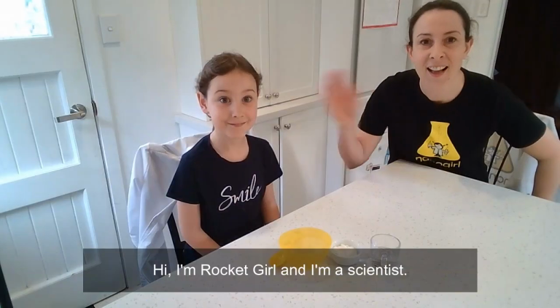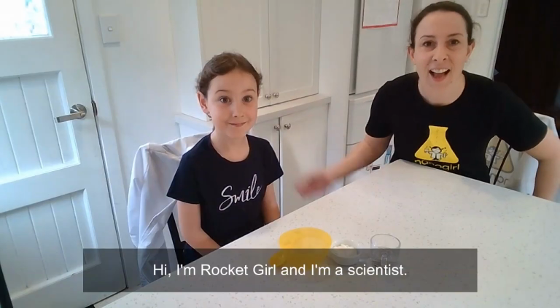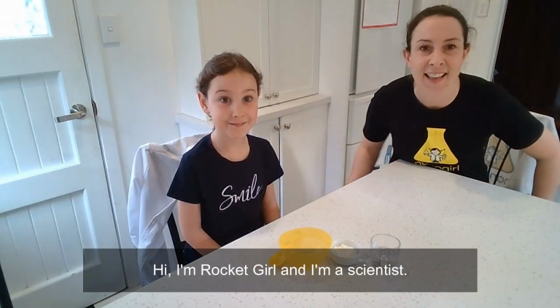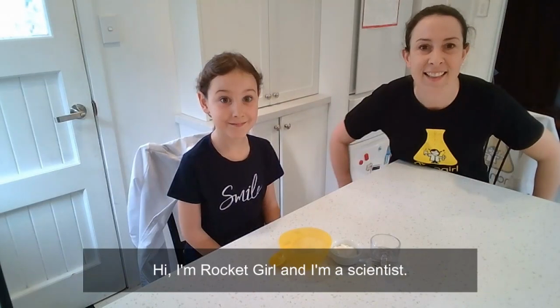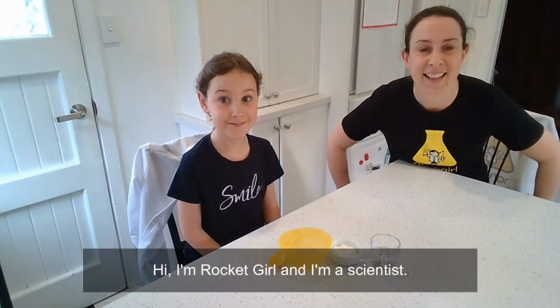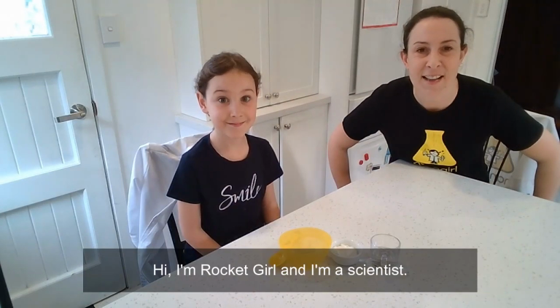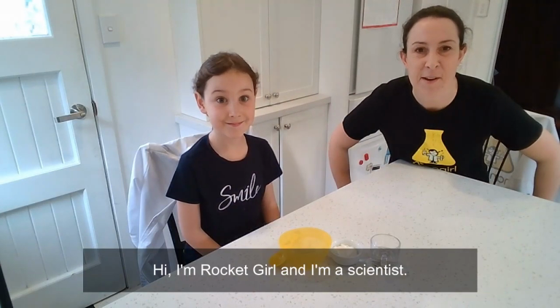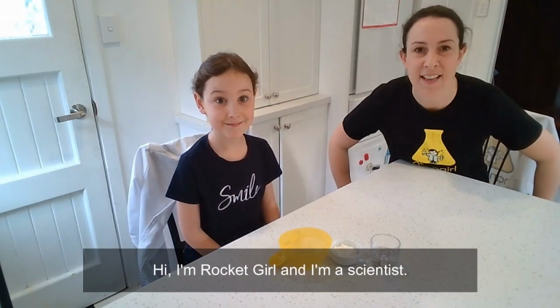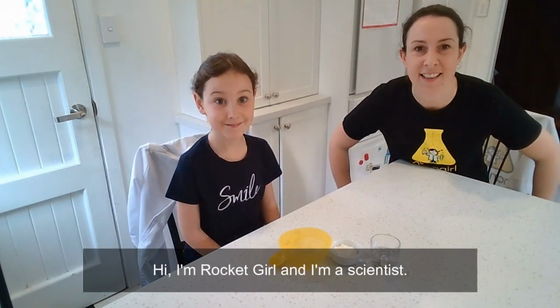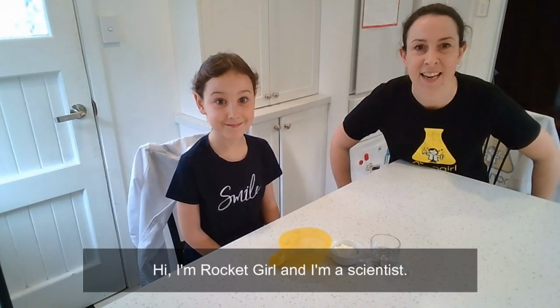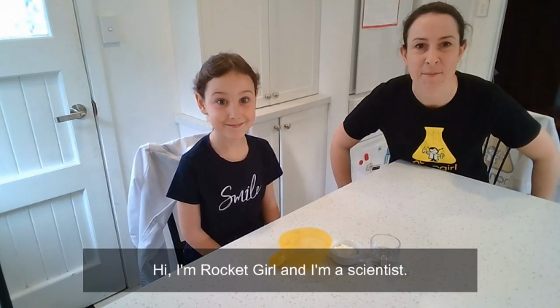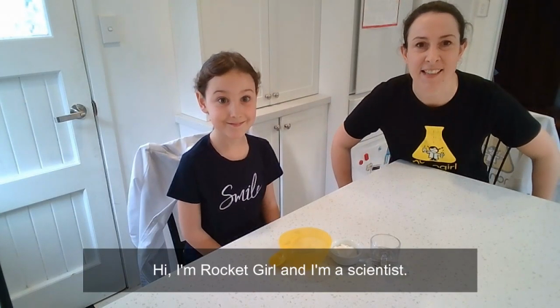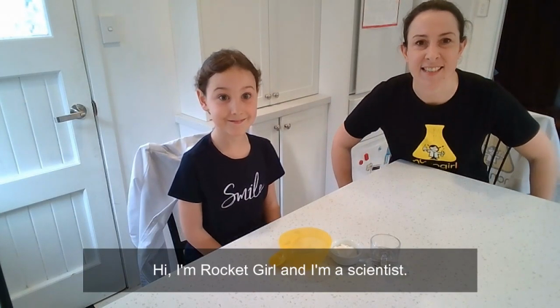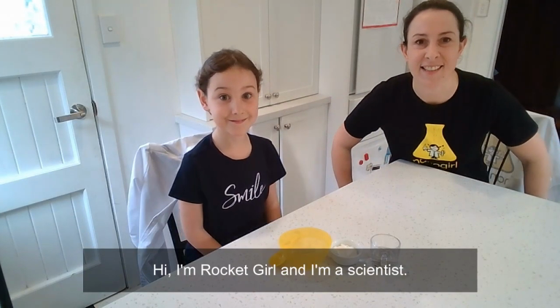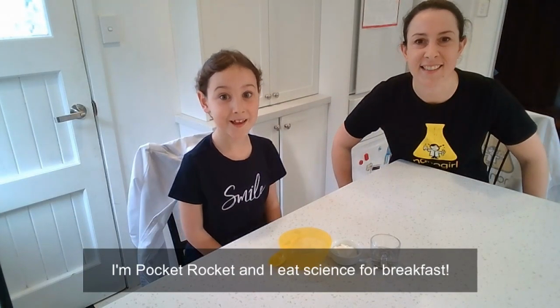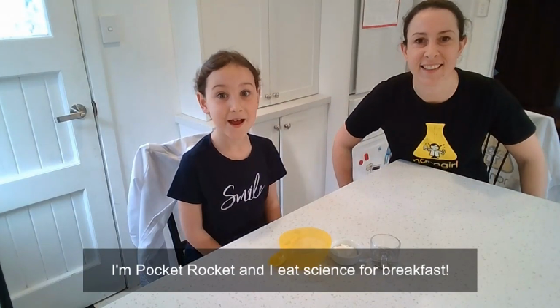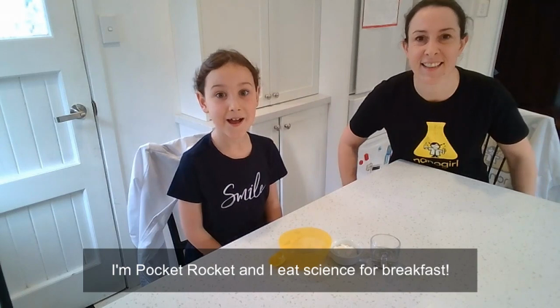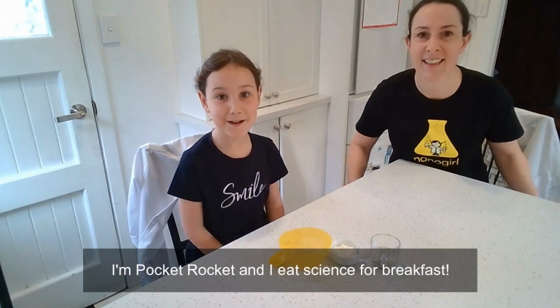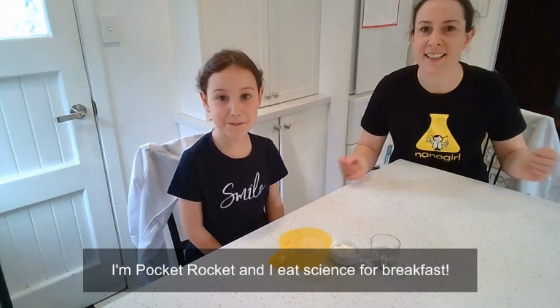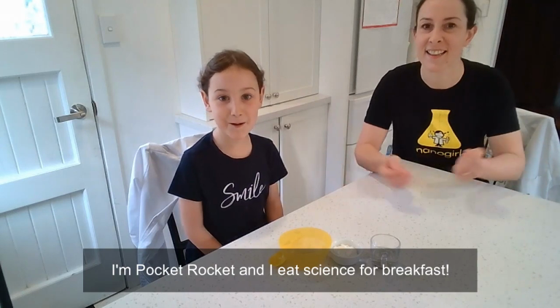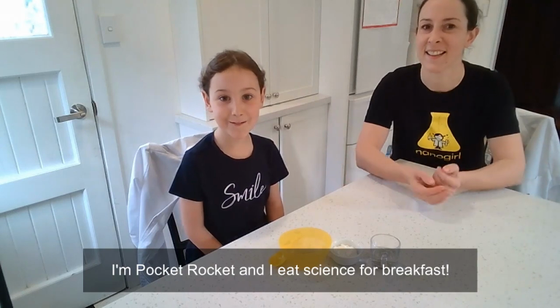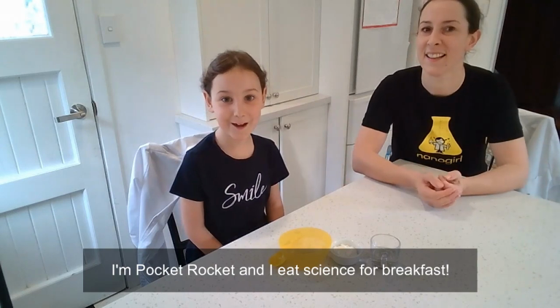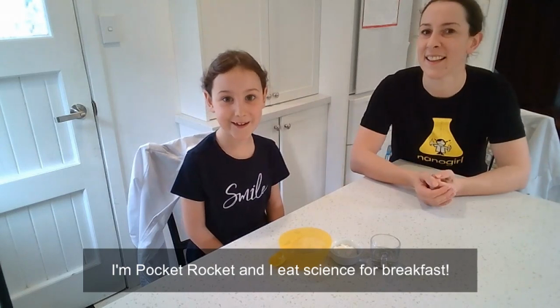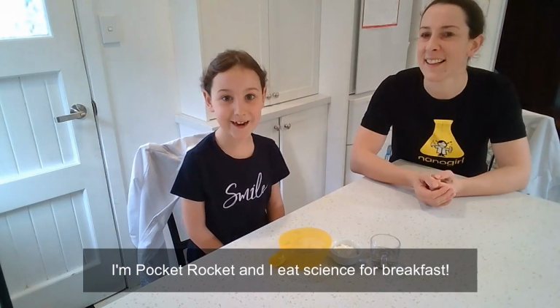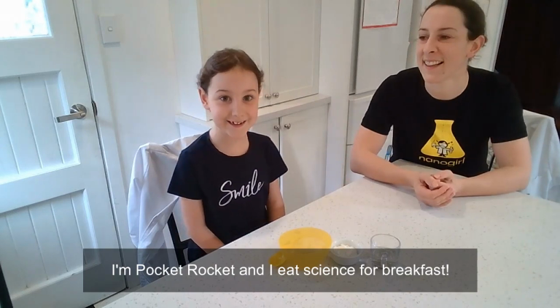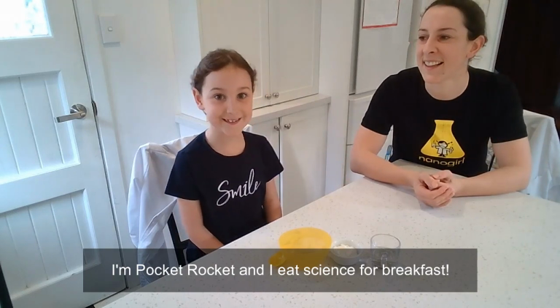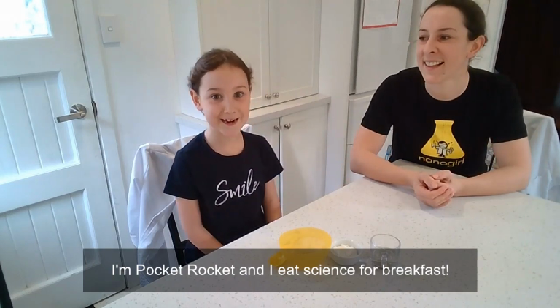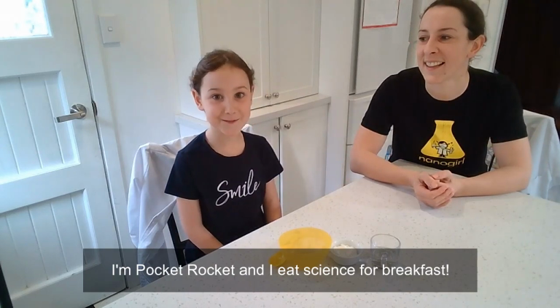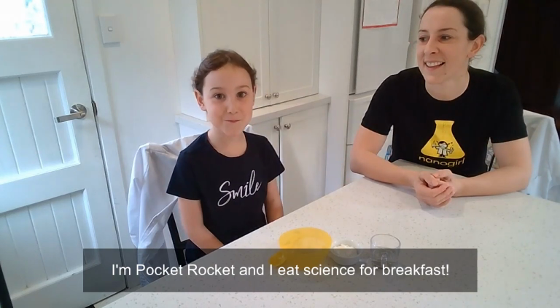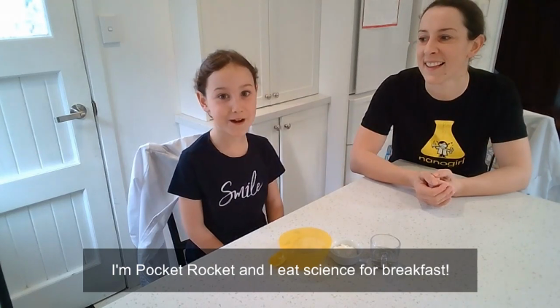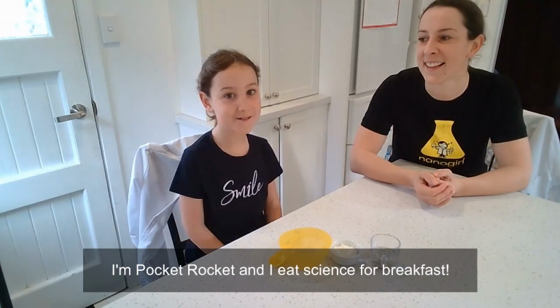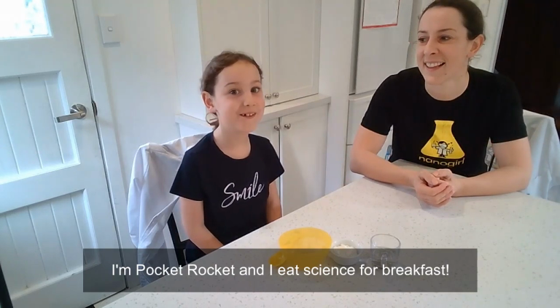Hi, I'm Rocket Girl and I'm a scientist. I'm the Pocket Rocket and I eat science for breakfast.